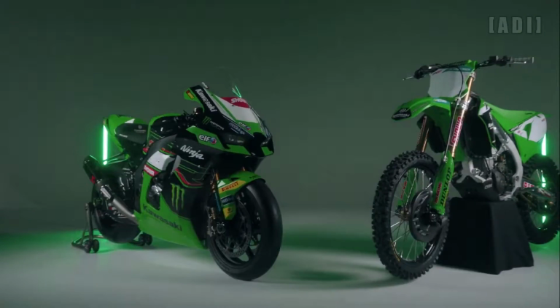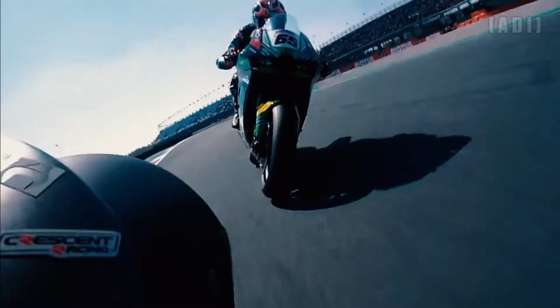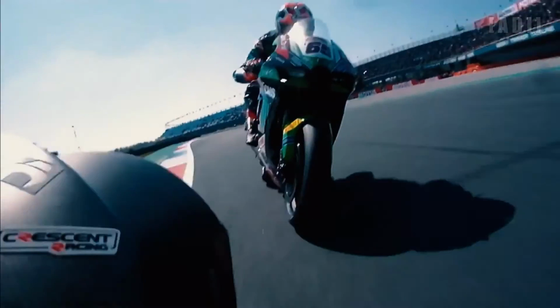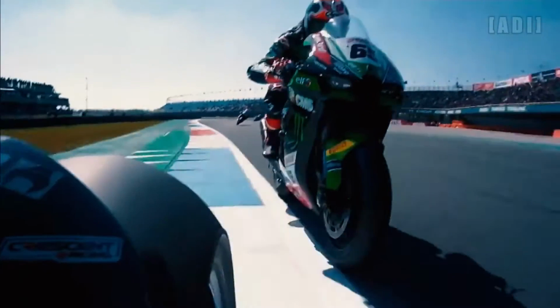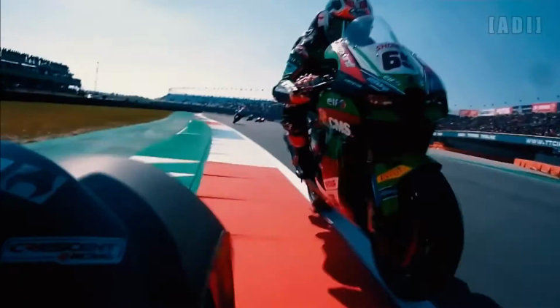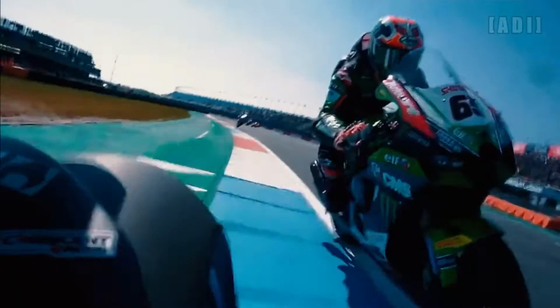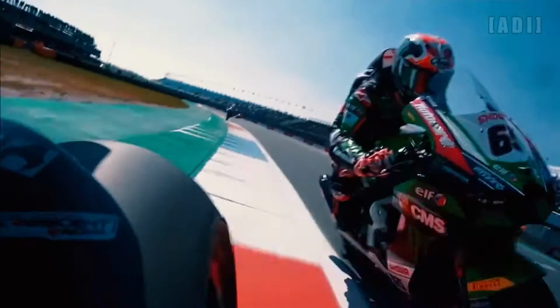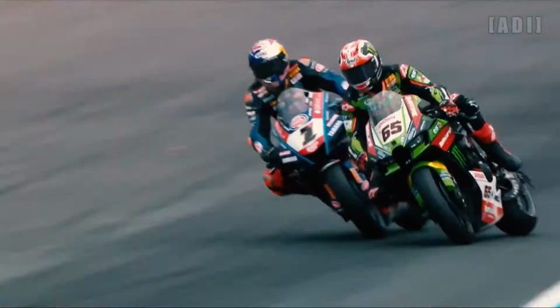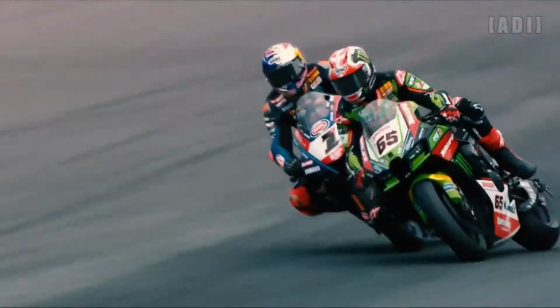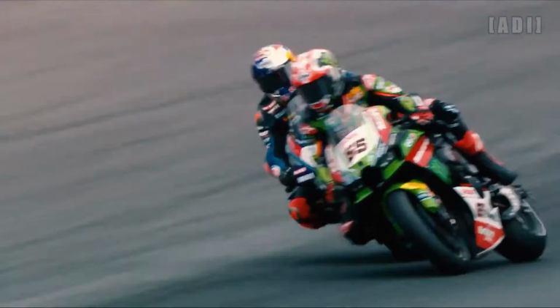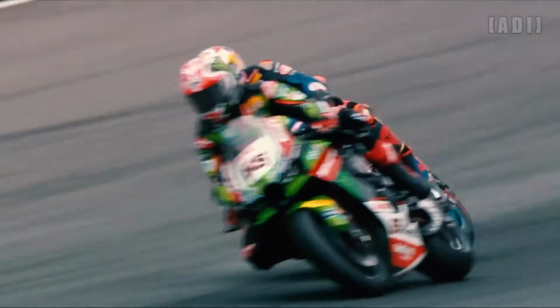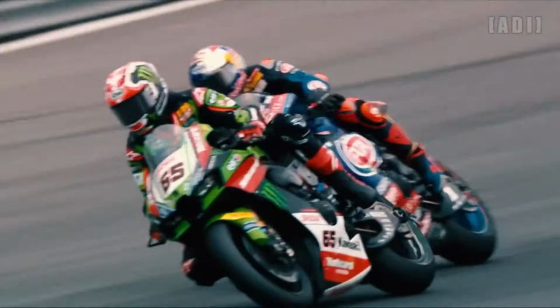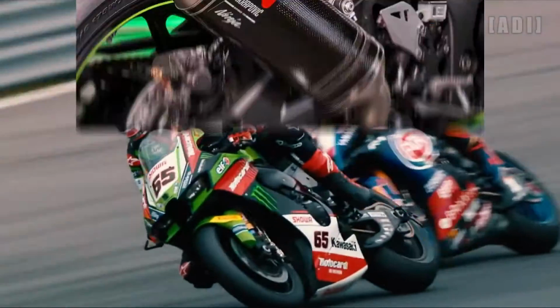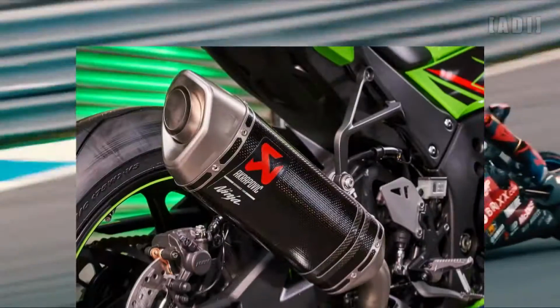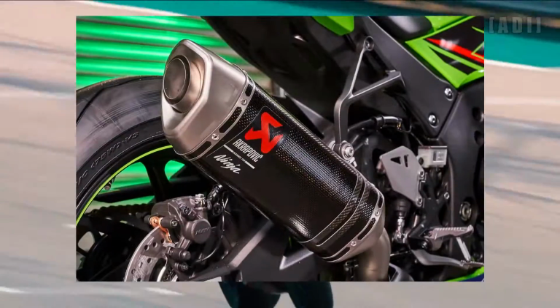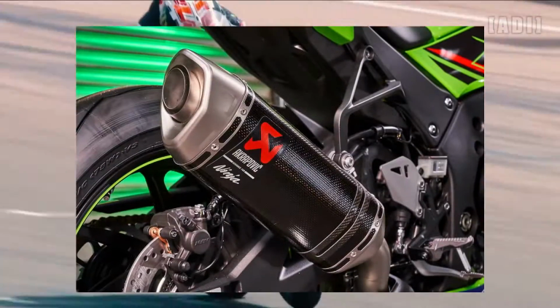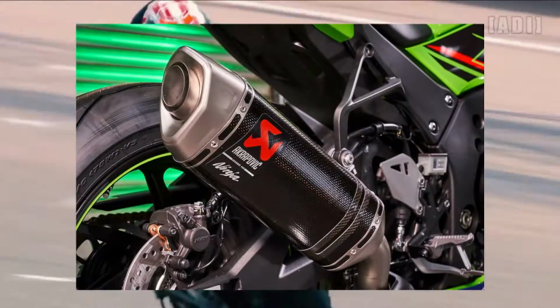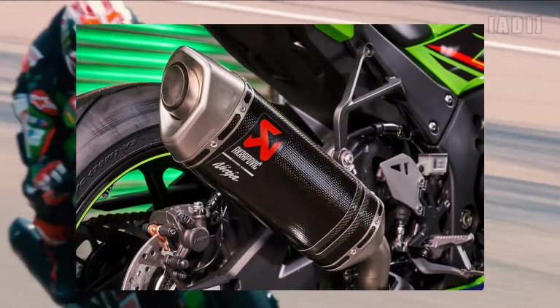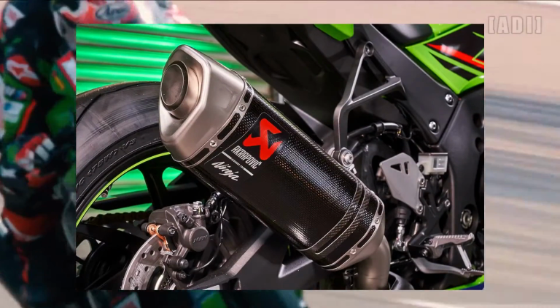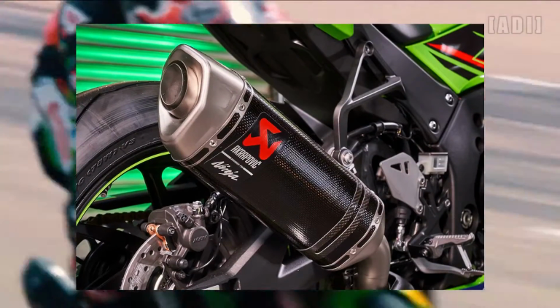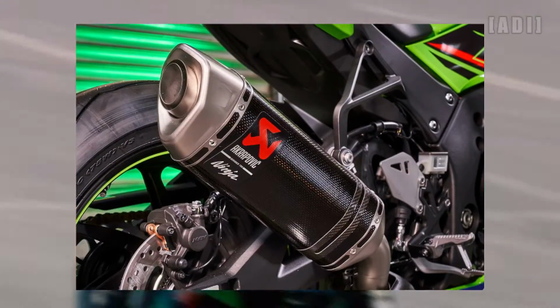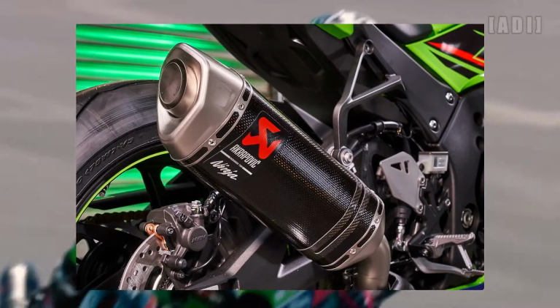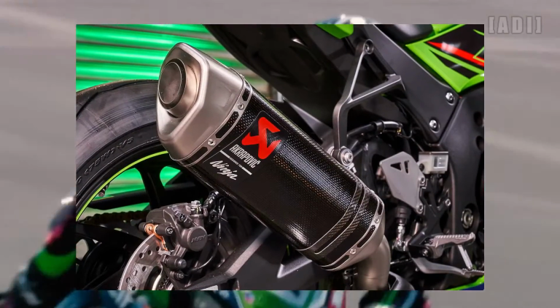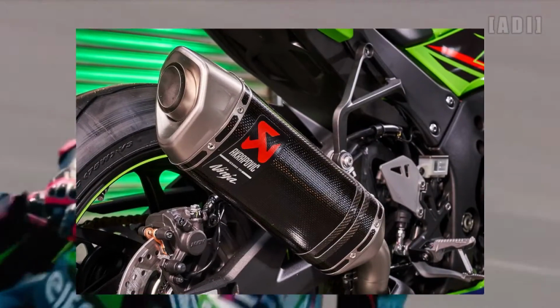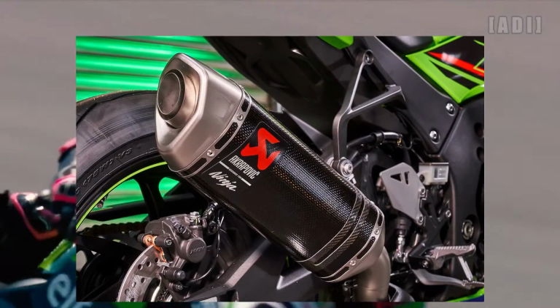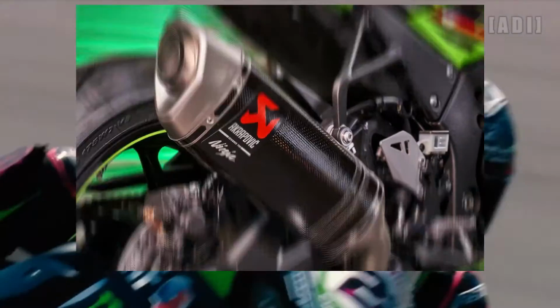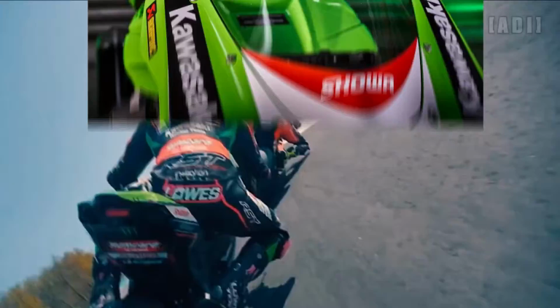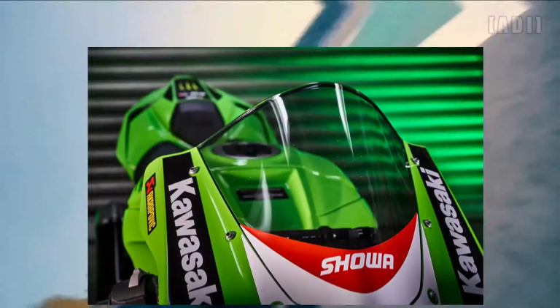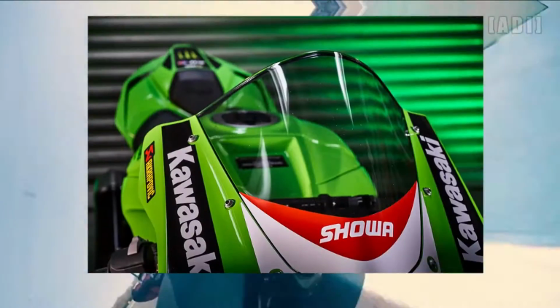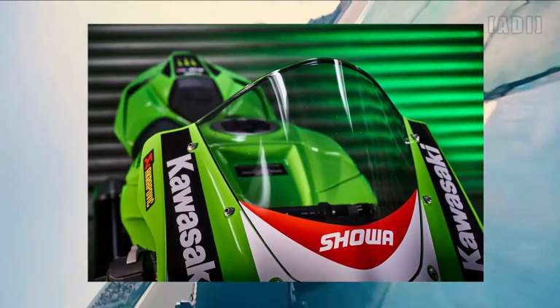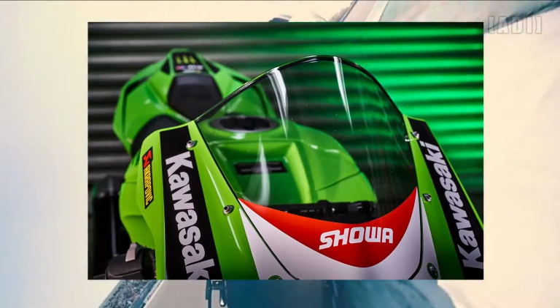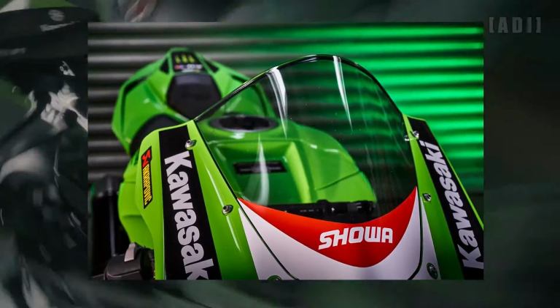Apart from the livery, the bike gets an Akrapovič carbon fiber slip-on exhaust and a tinted race windscreen.